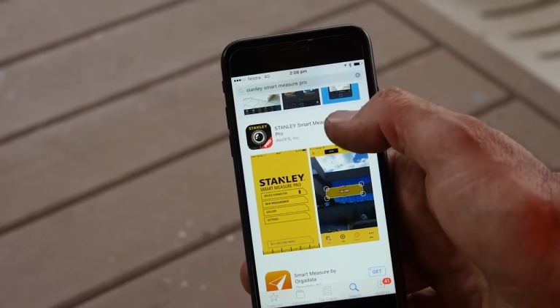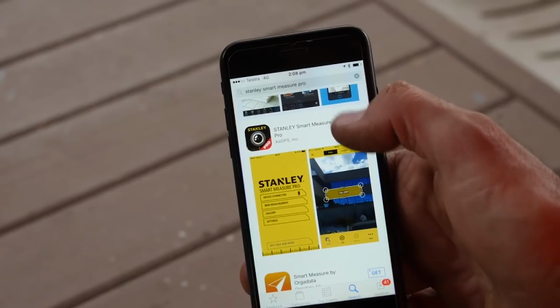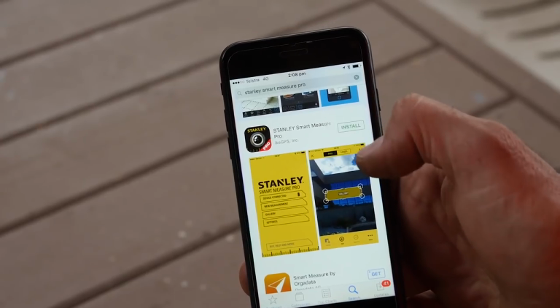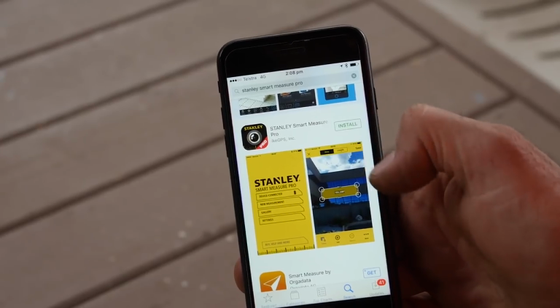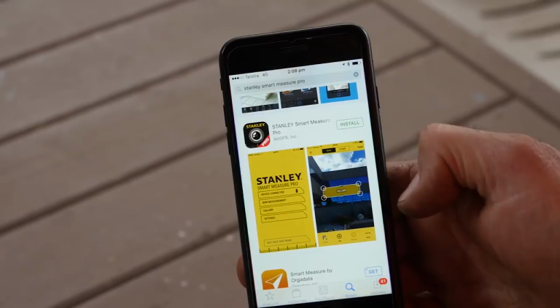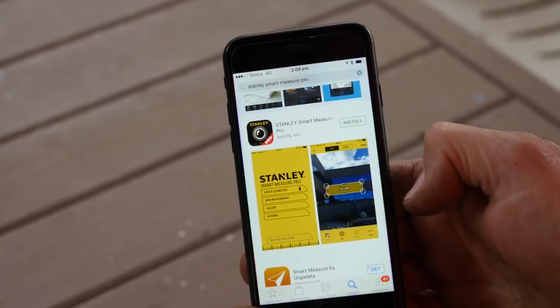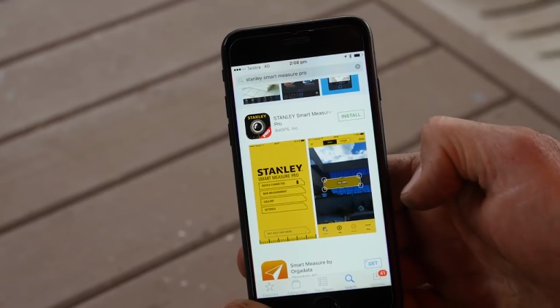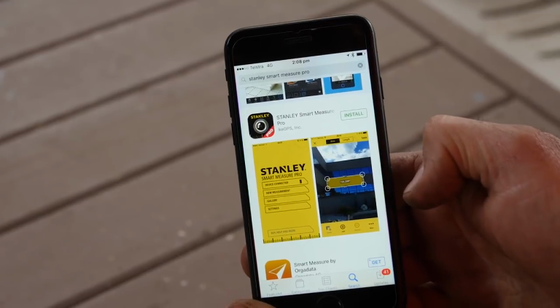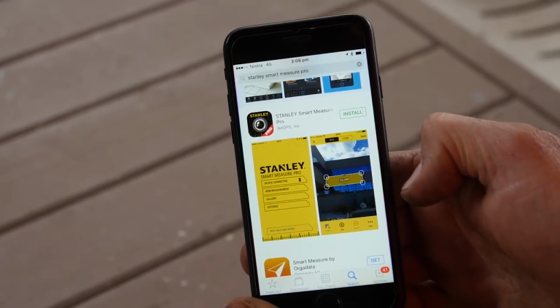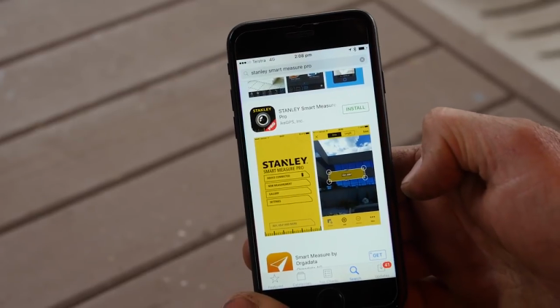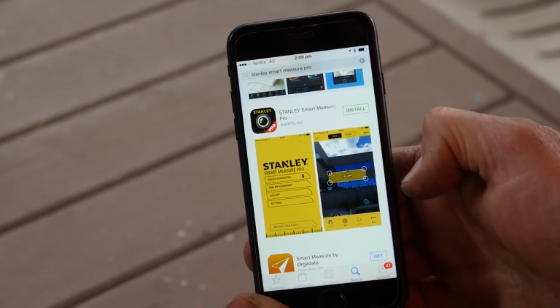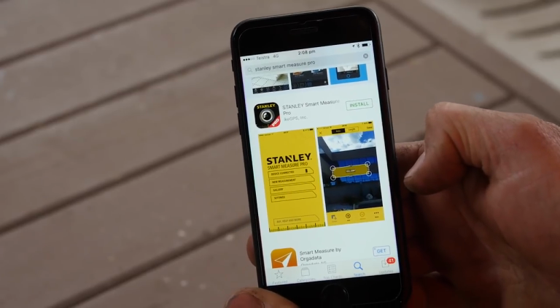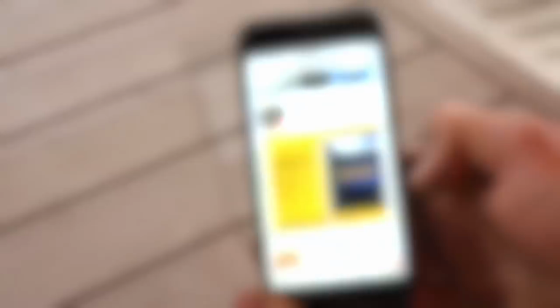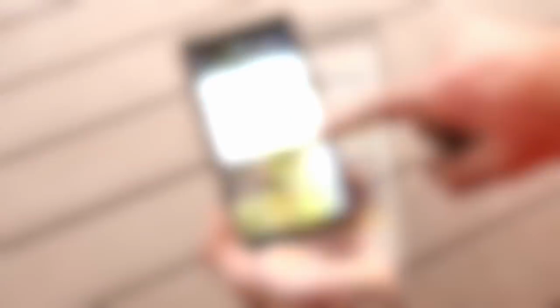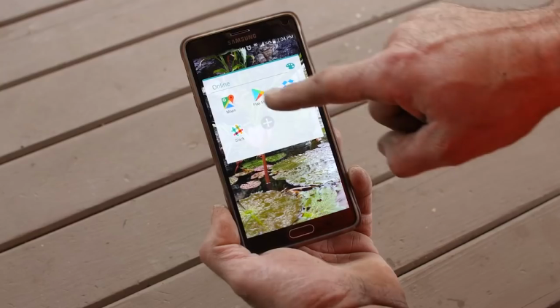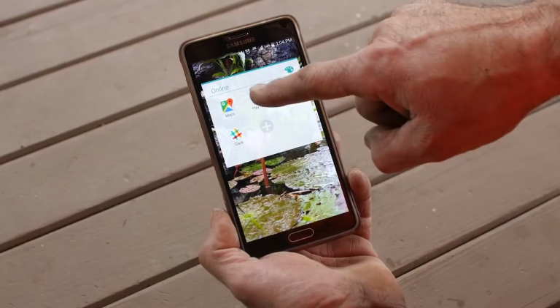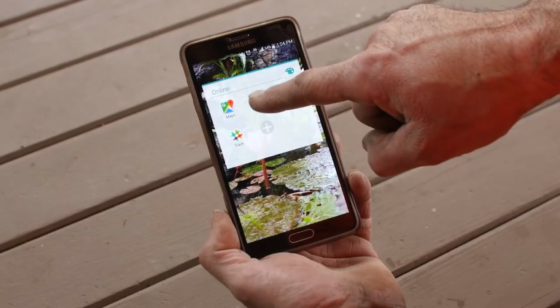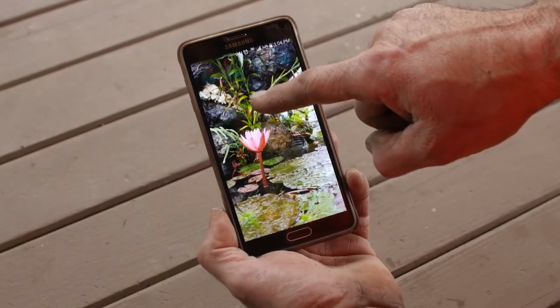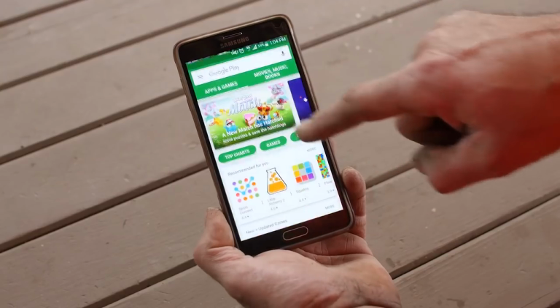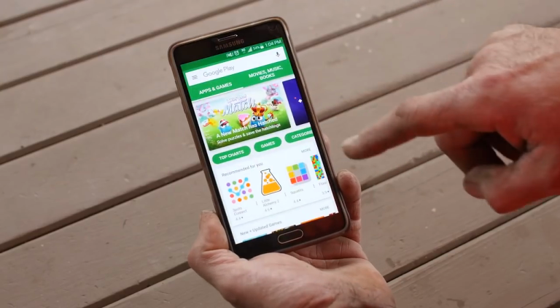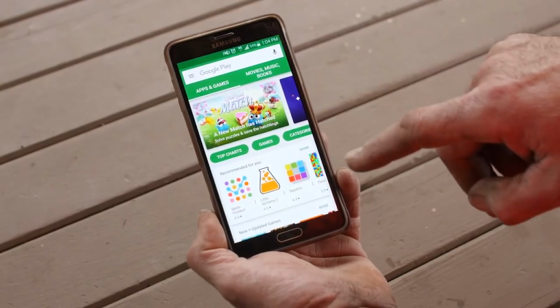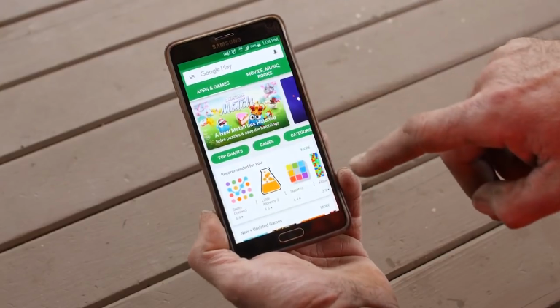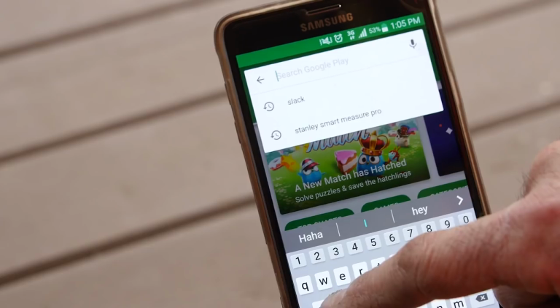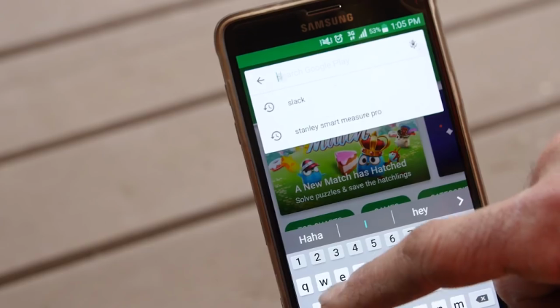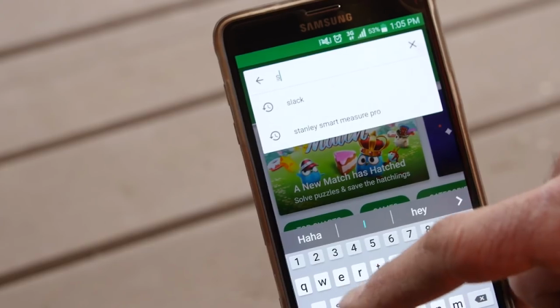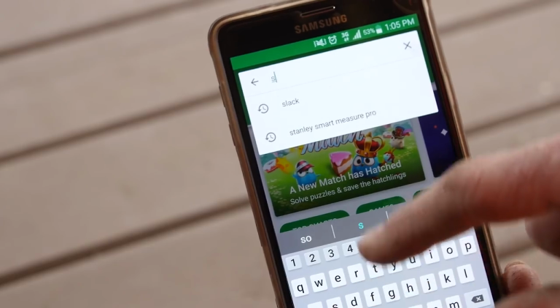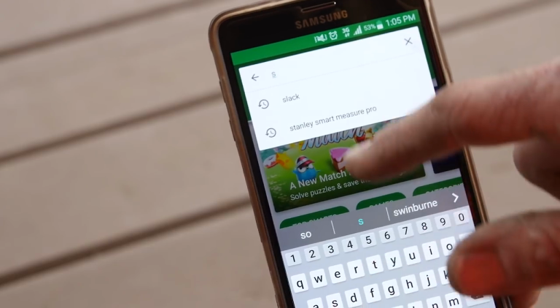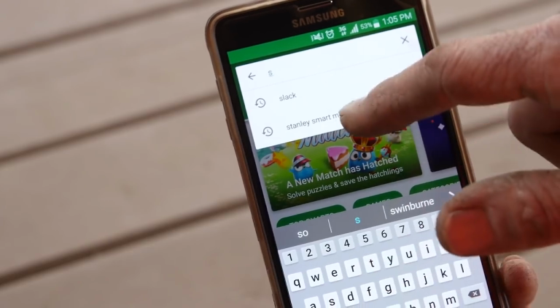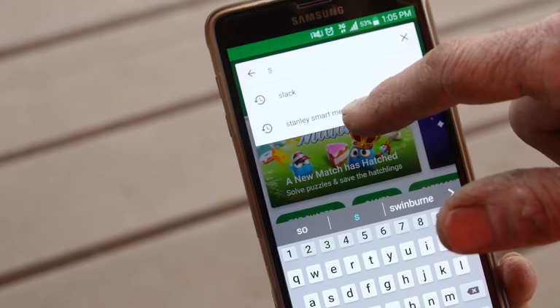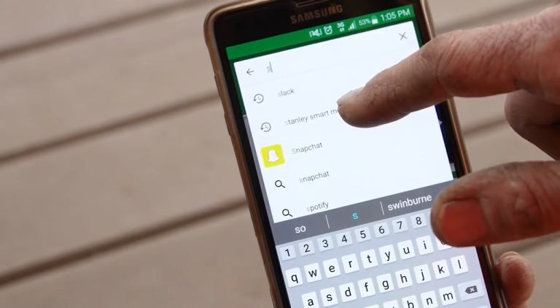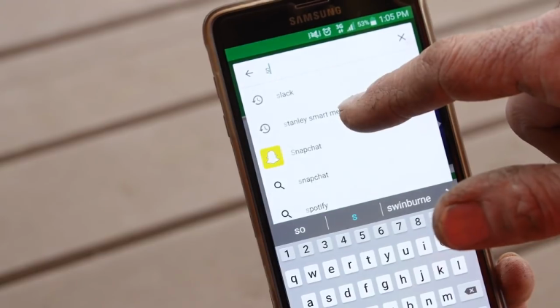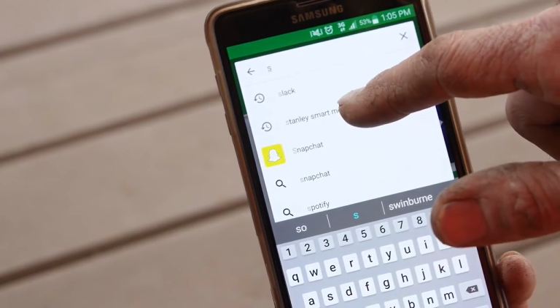If you're an Apple user, you download it from the App Store. If you're an Android user, you go to Google Play. It's a free app.